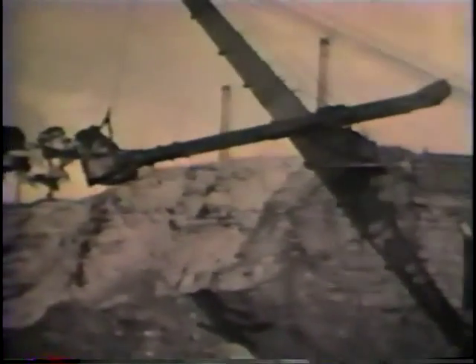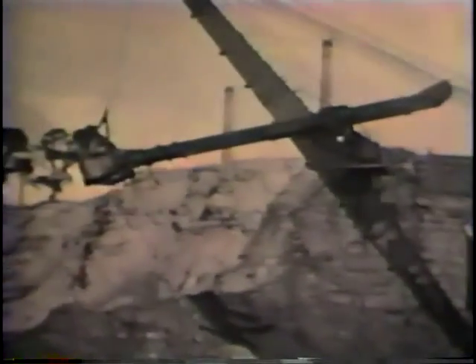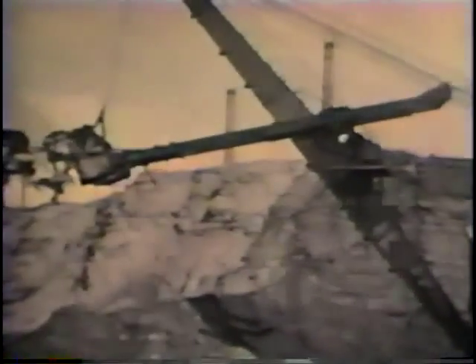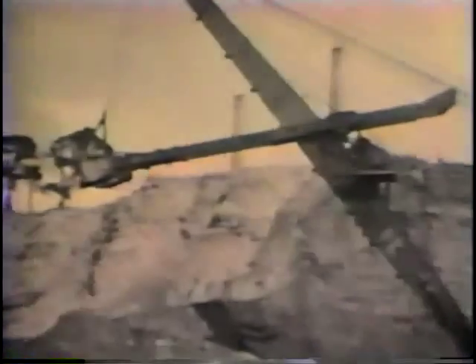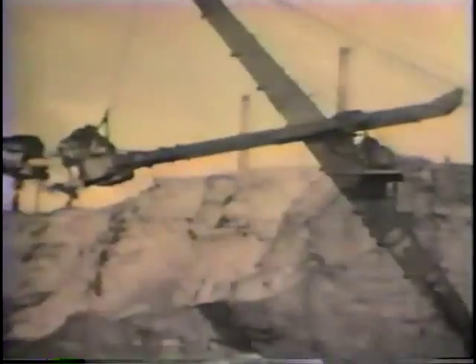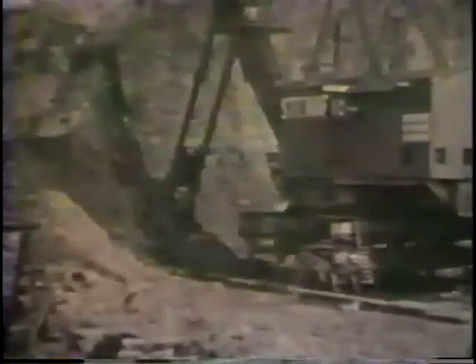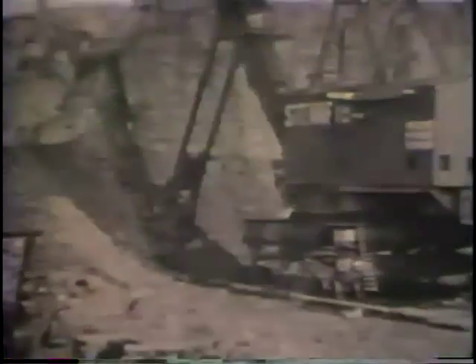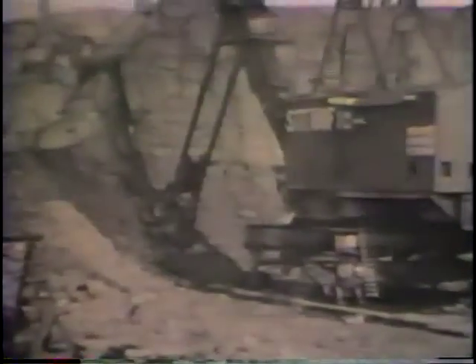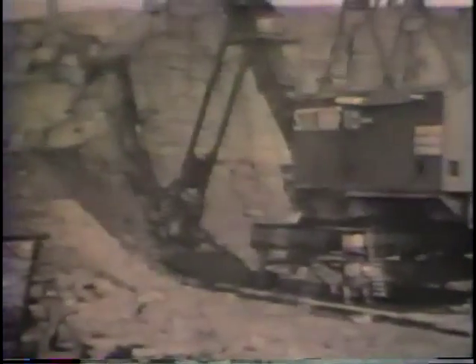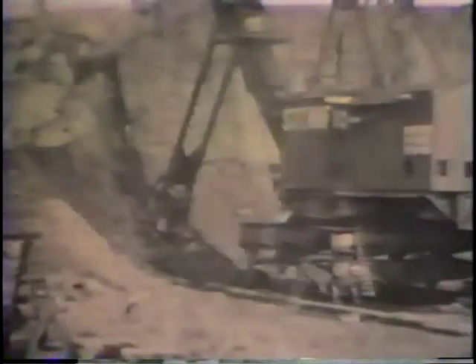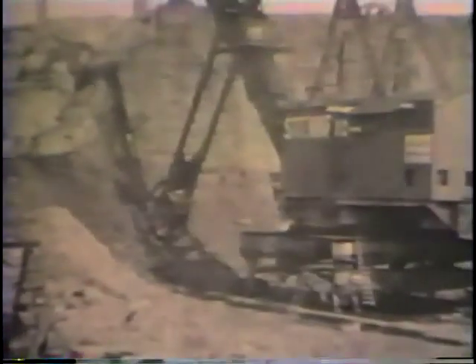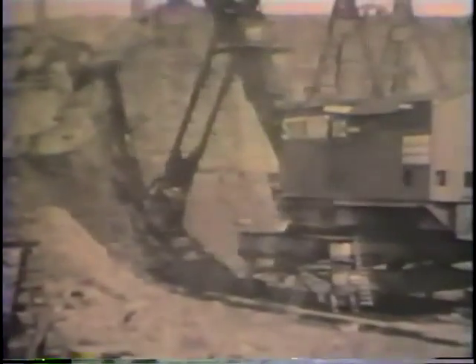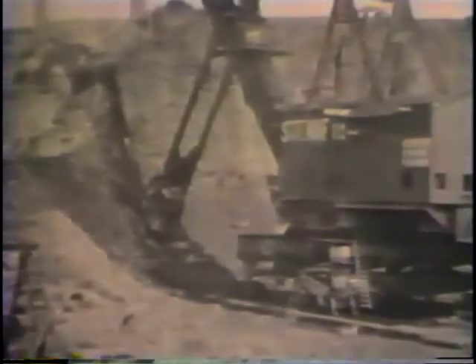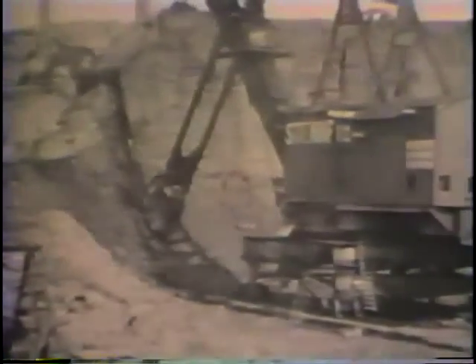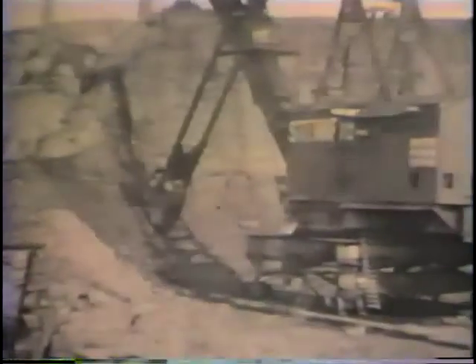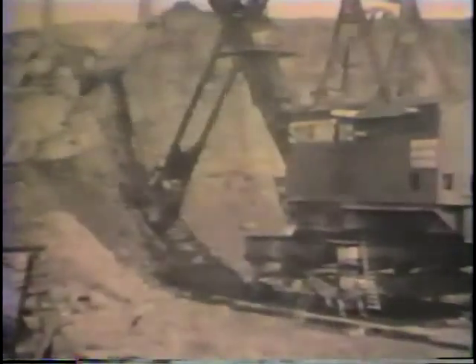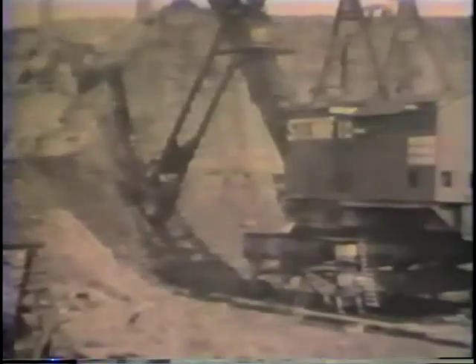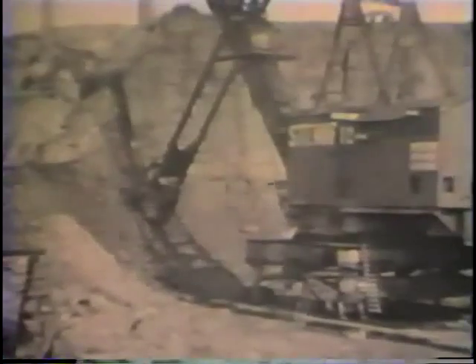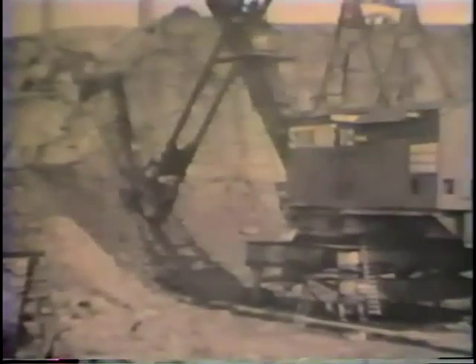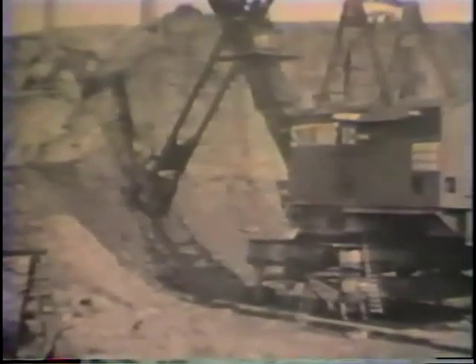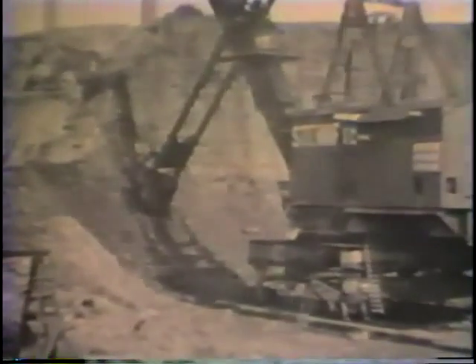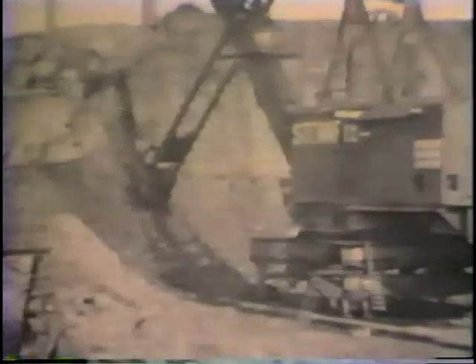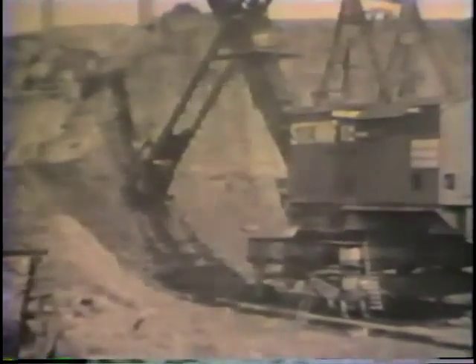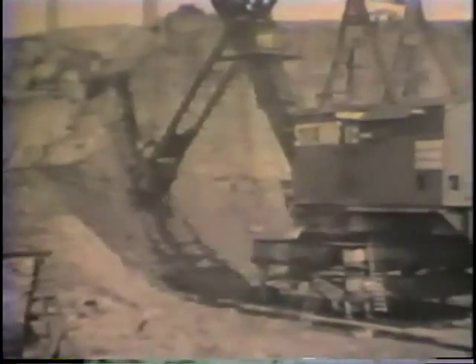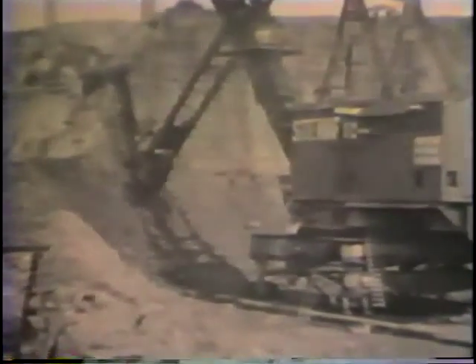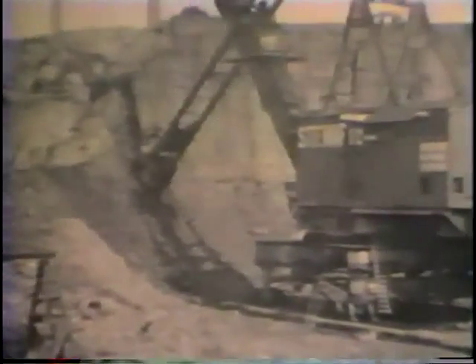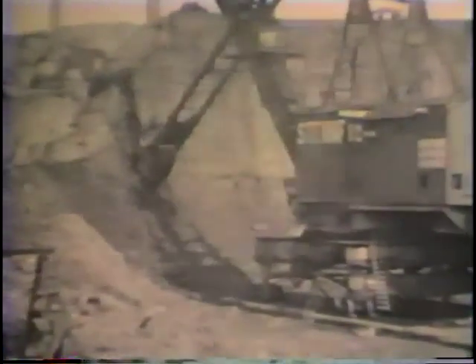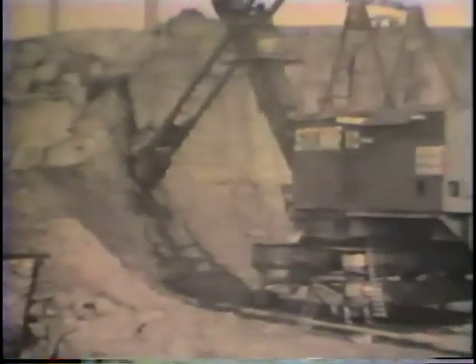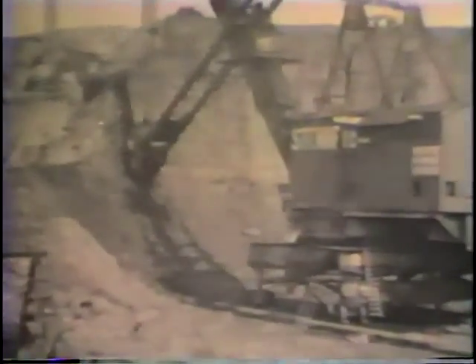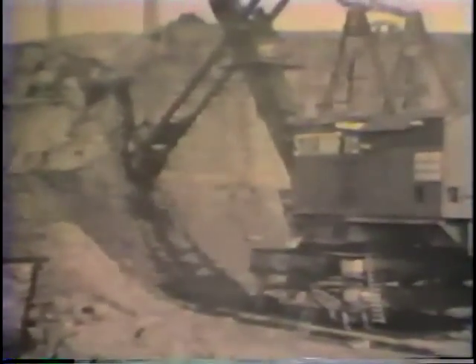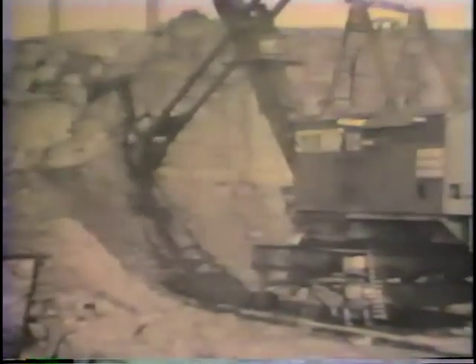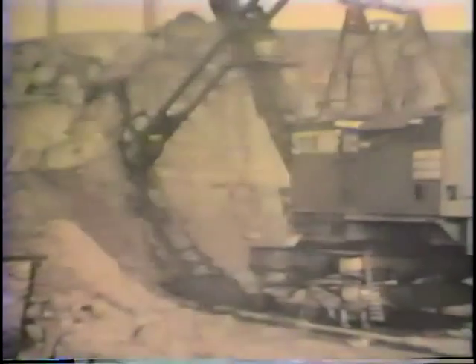This is a Ruston number 300 stripping shovel working in the Stuart B. Clay pit in central England.